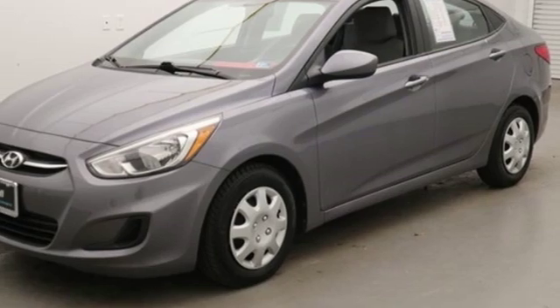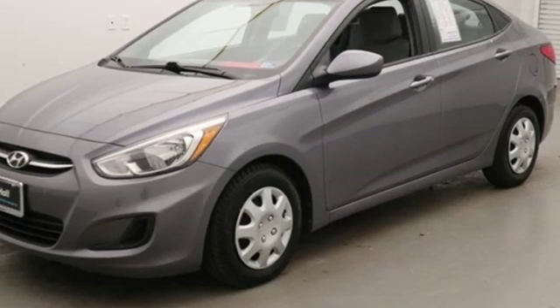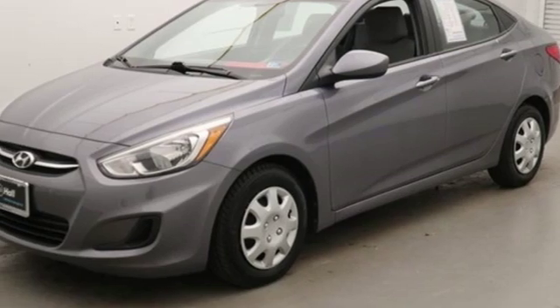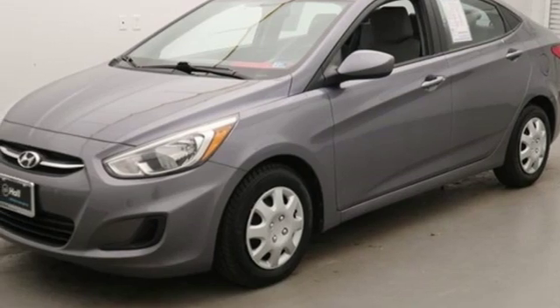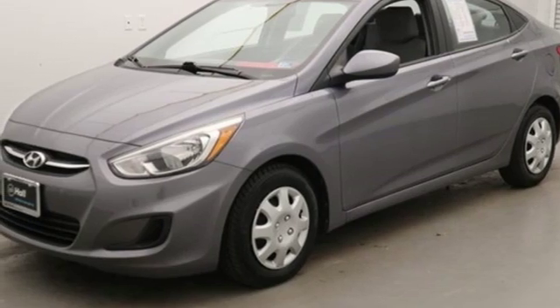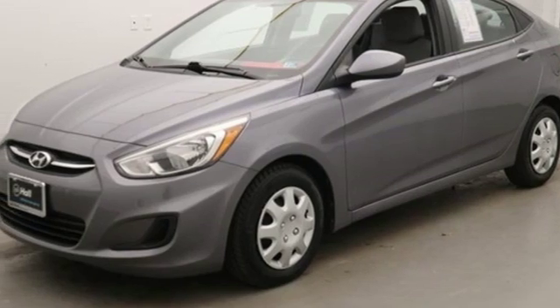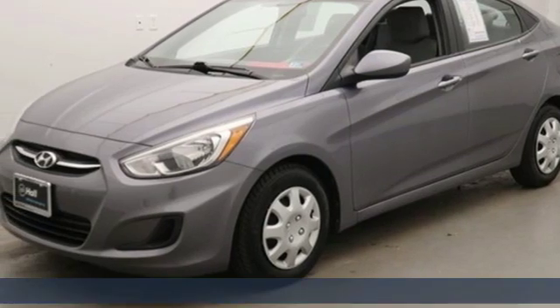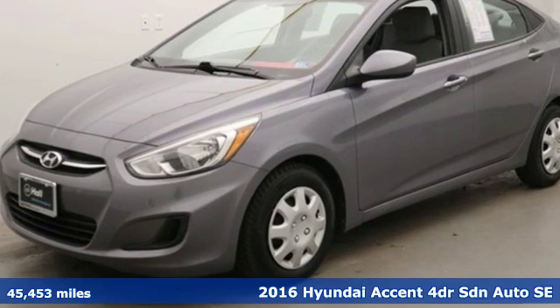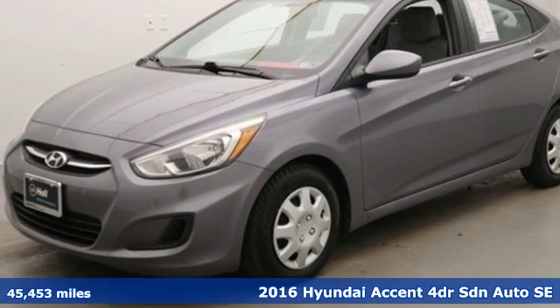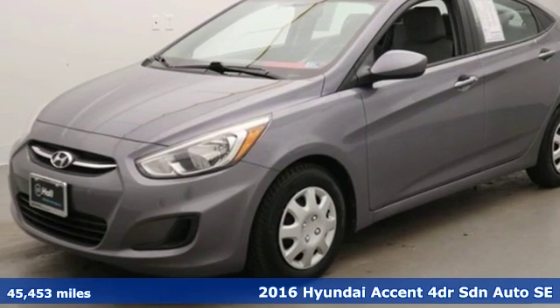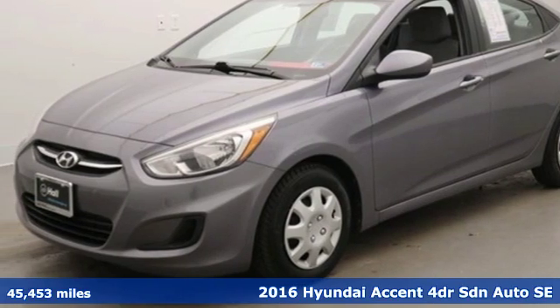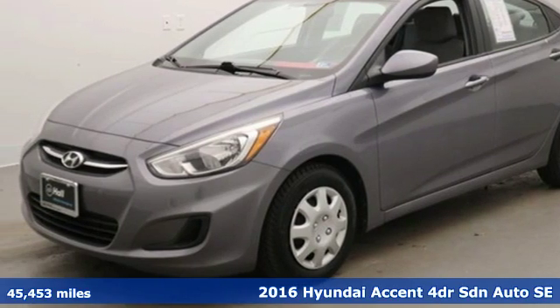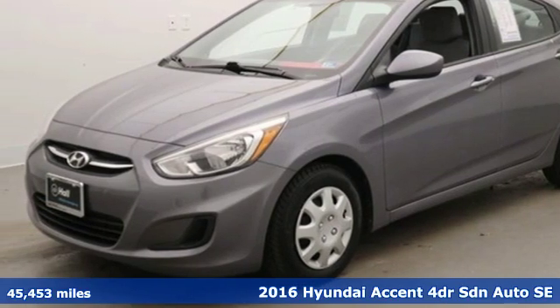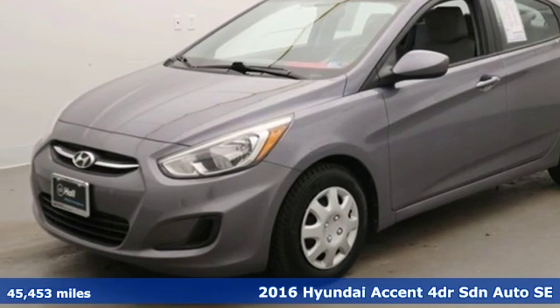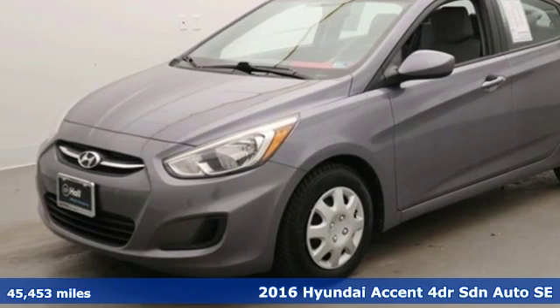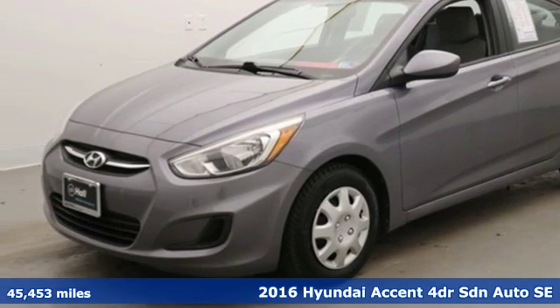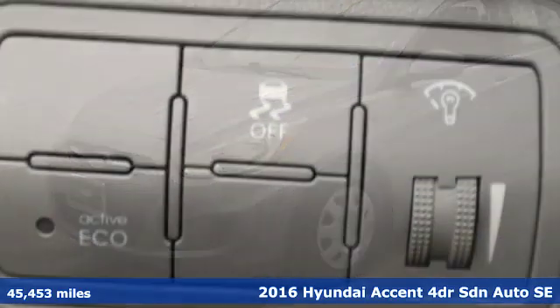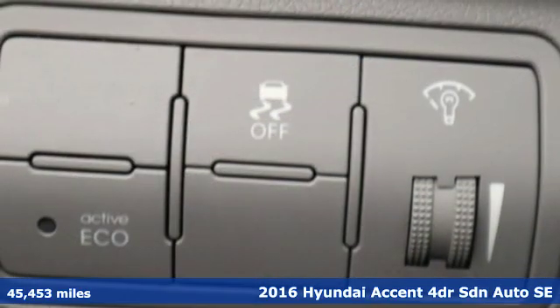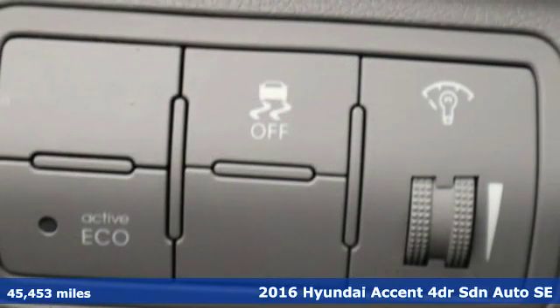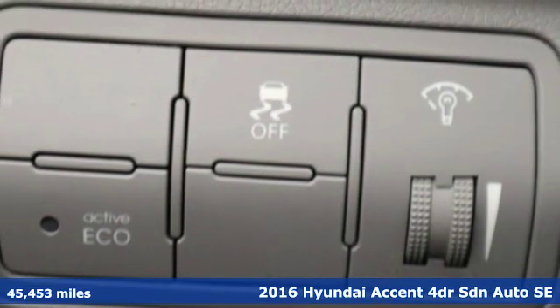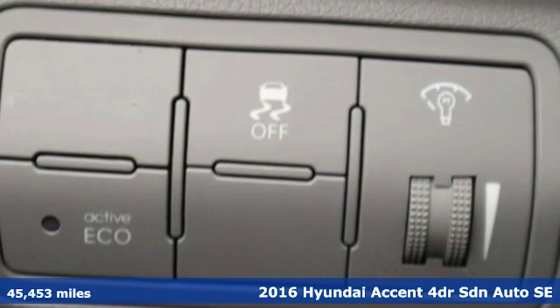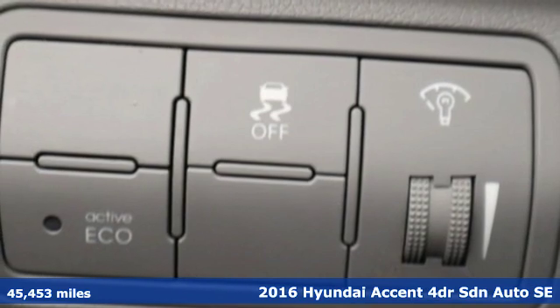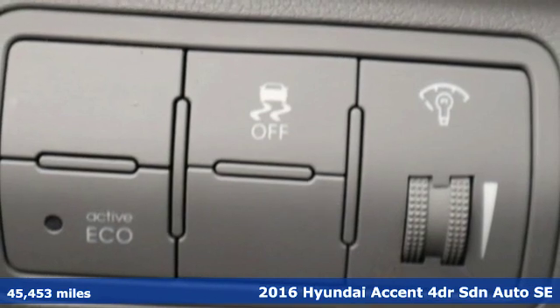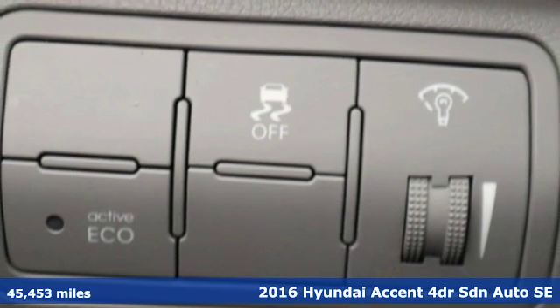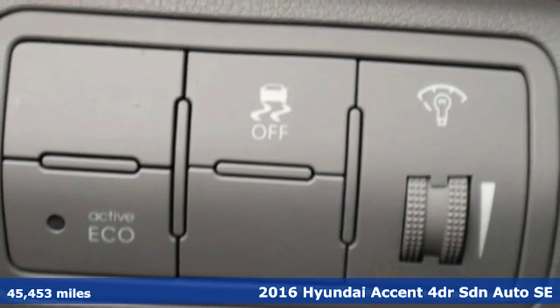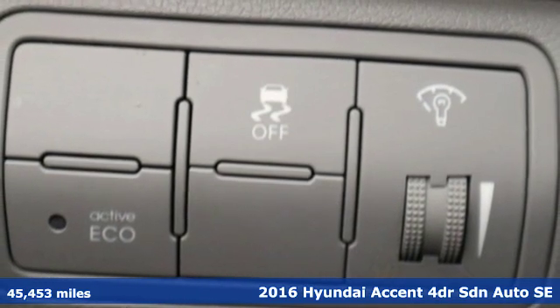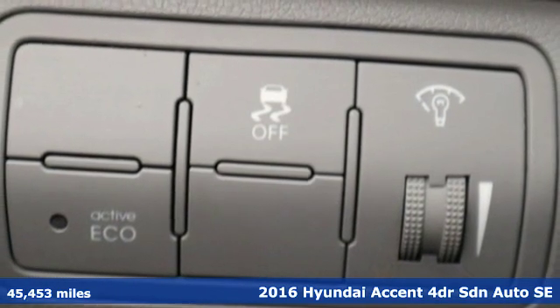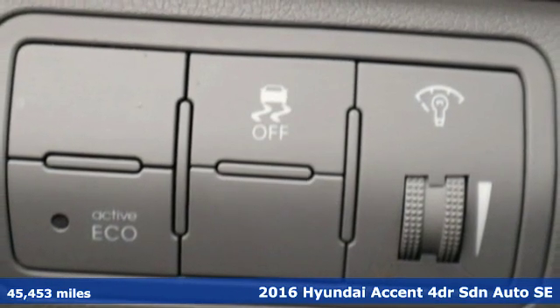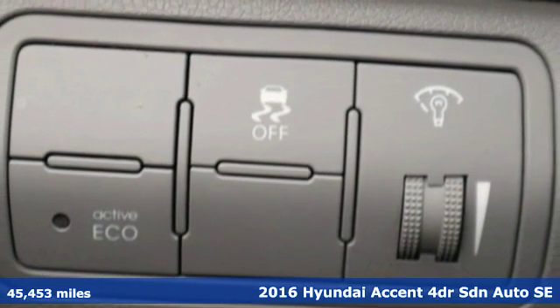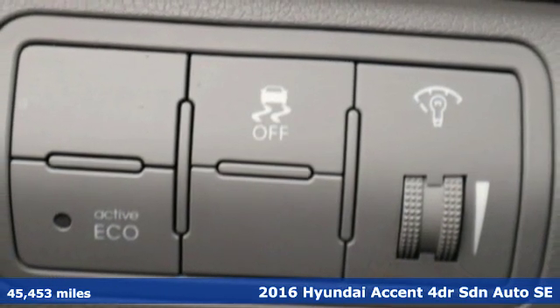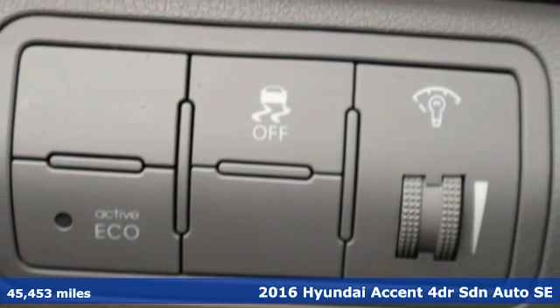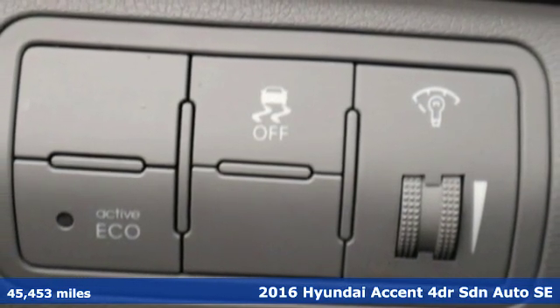It's a 2016 Hyundai Accent. With plenty of room to go around, it's a subcompact that's big on space.